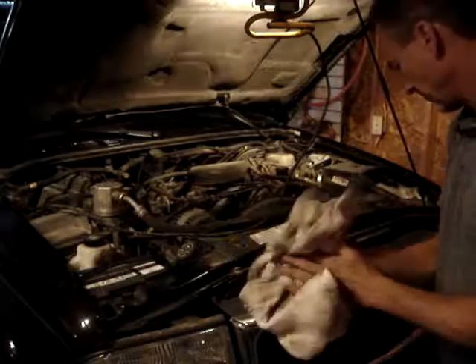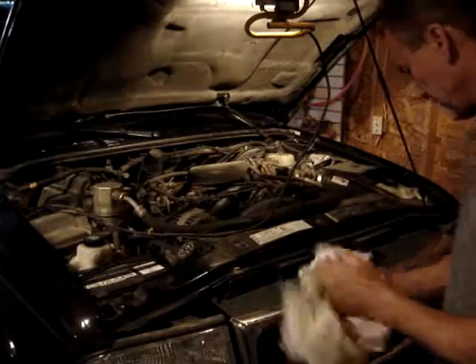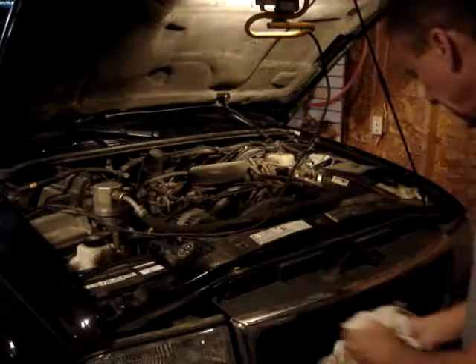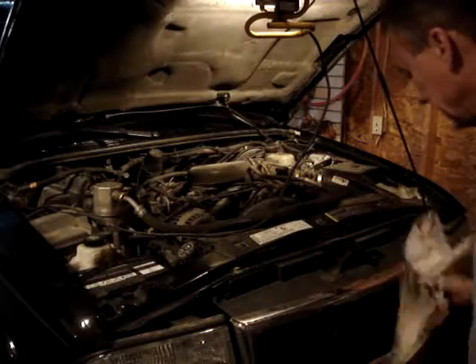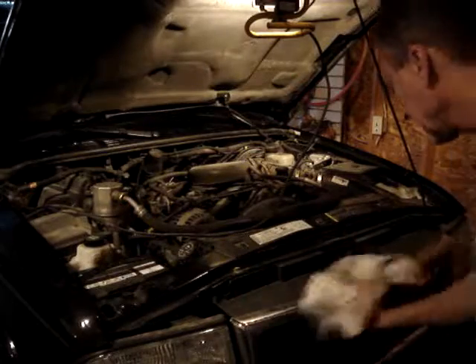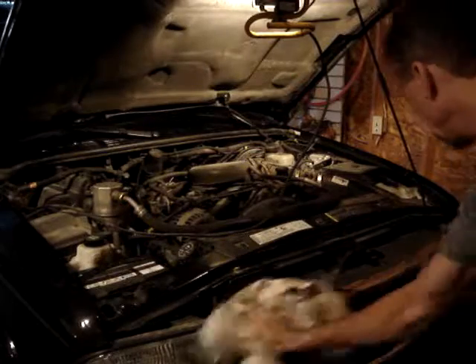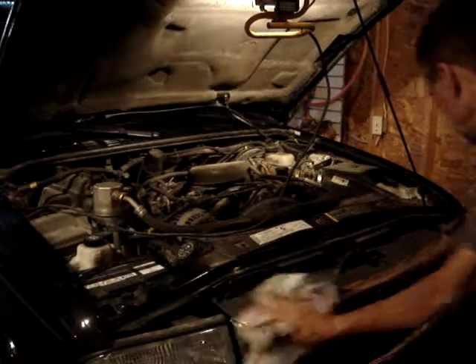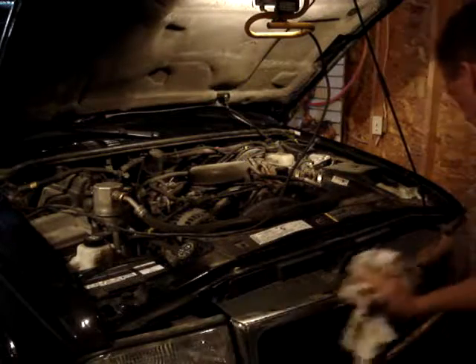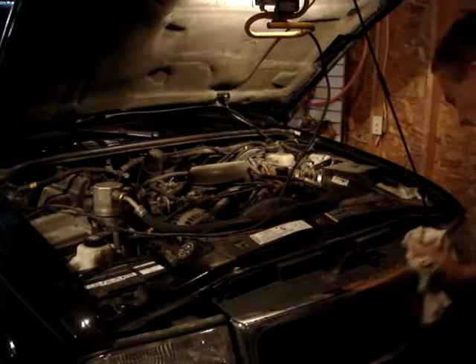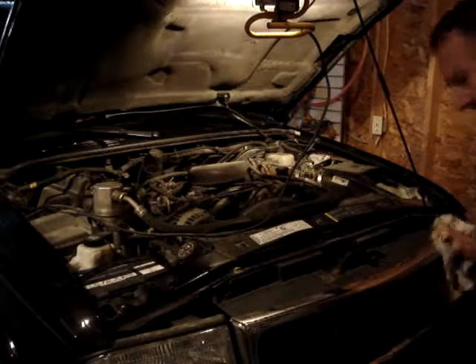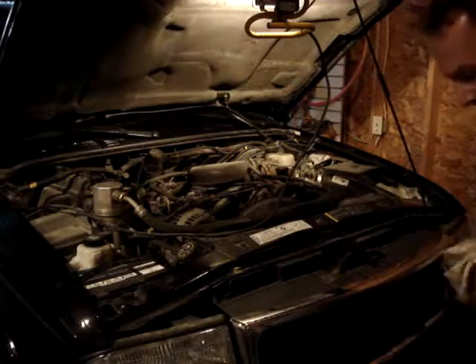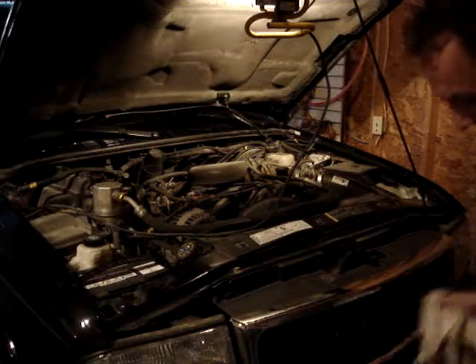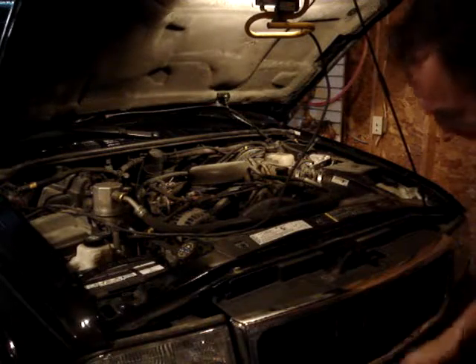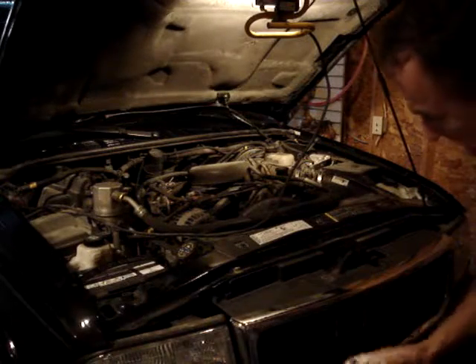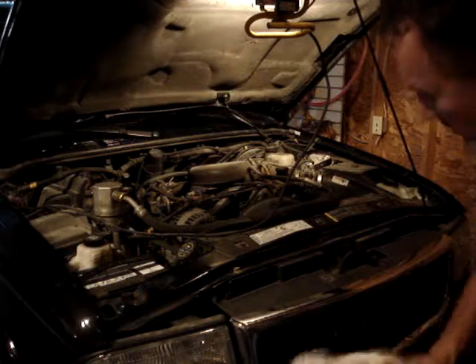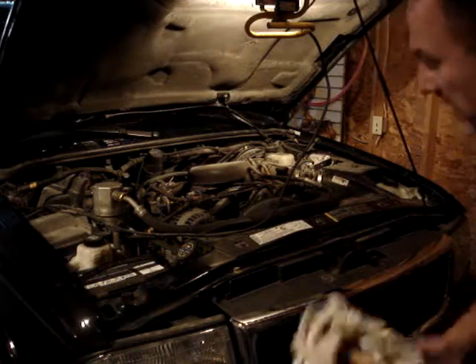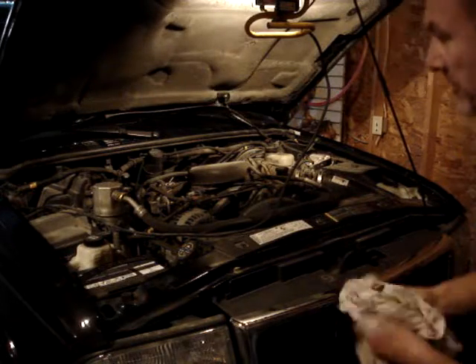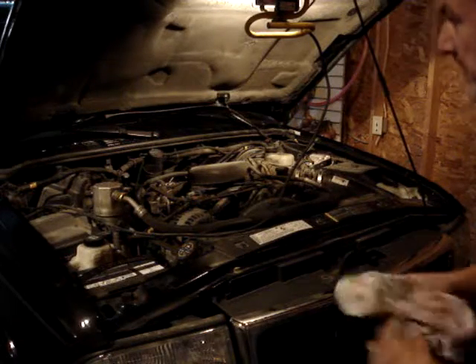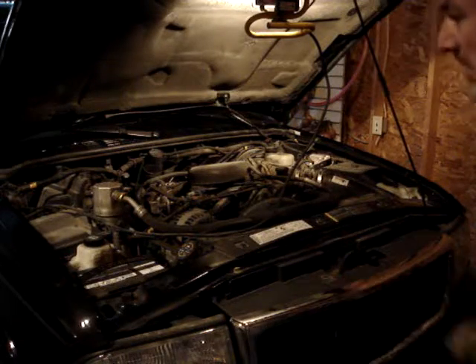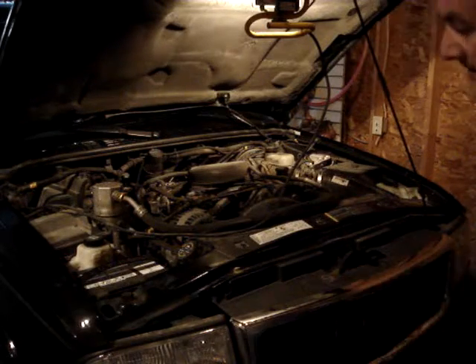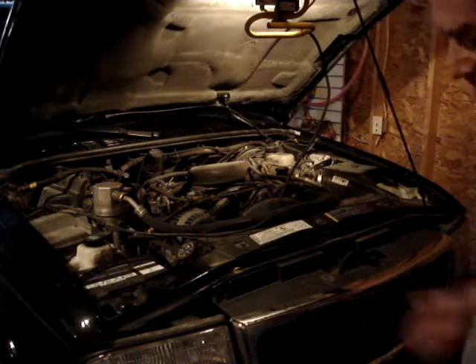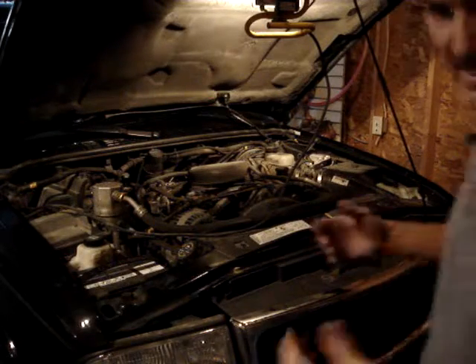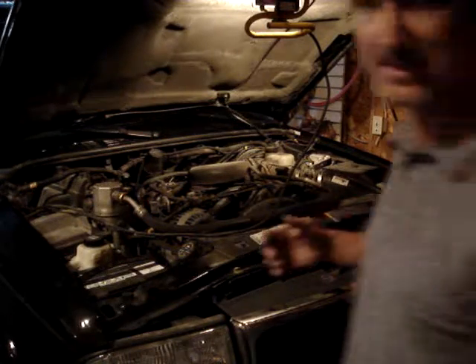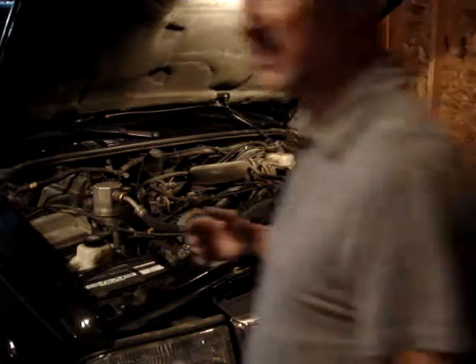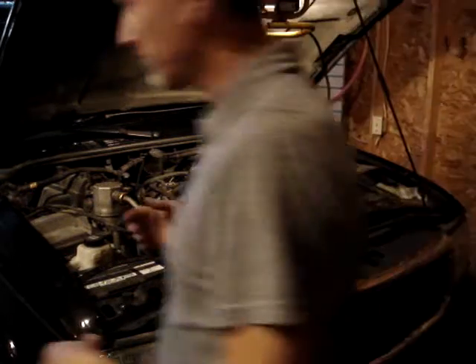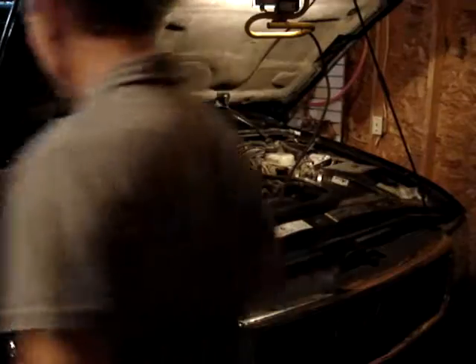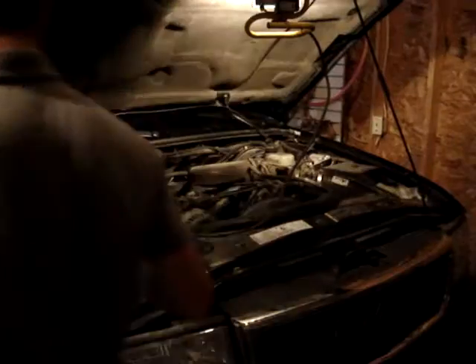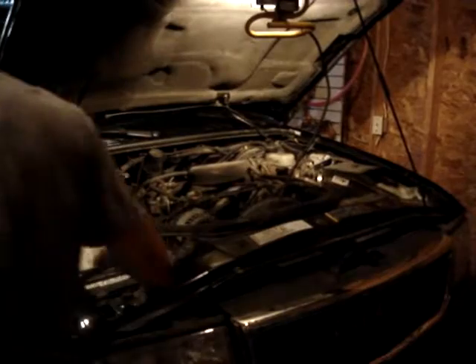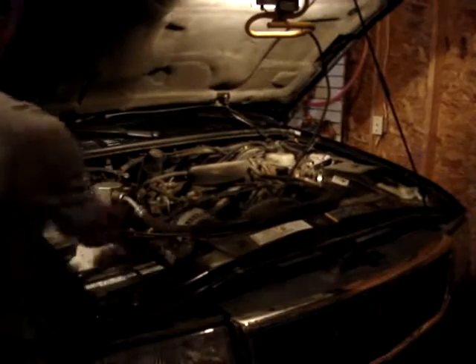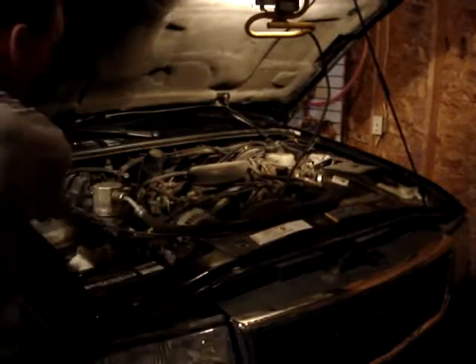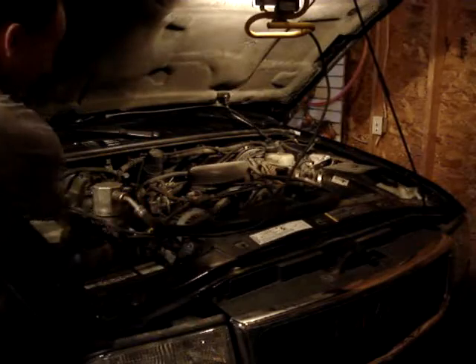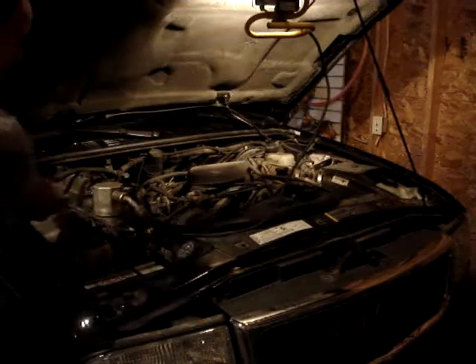This thing needs a good wash, but it does a lot of rural driving — lots of gravel road driving.